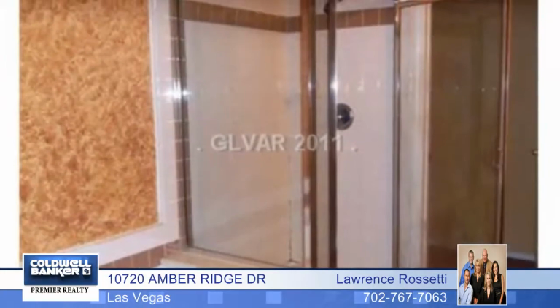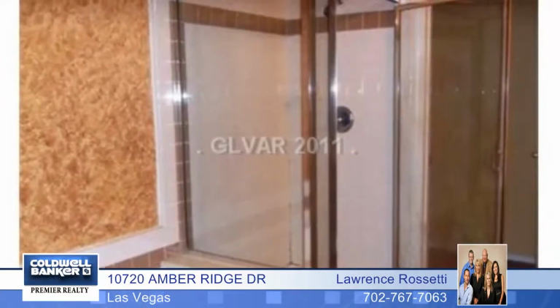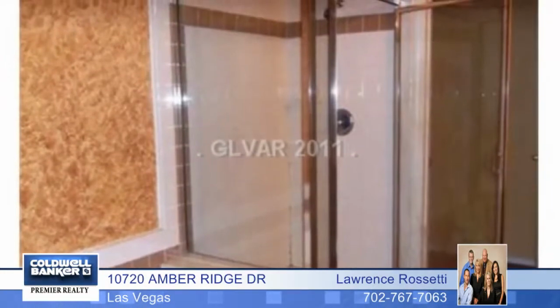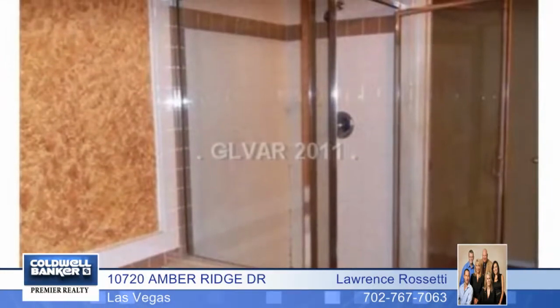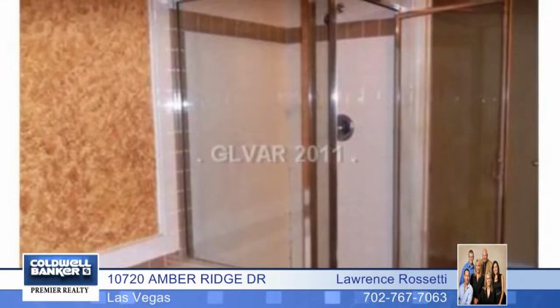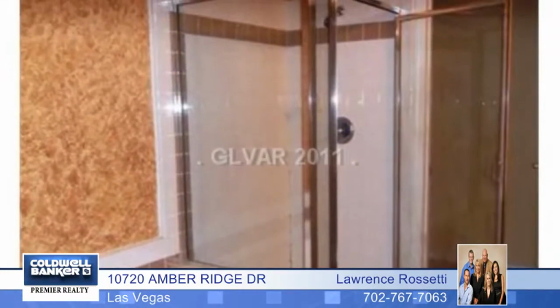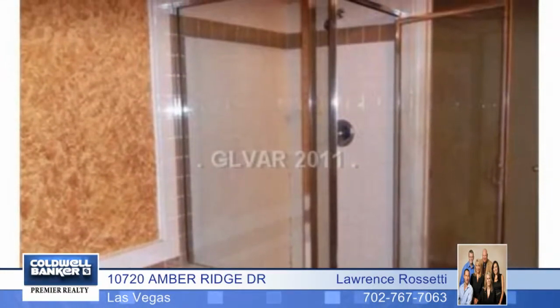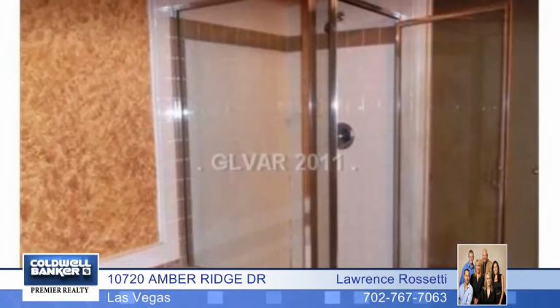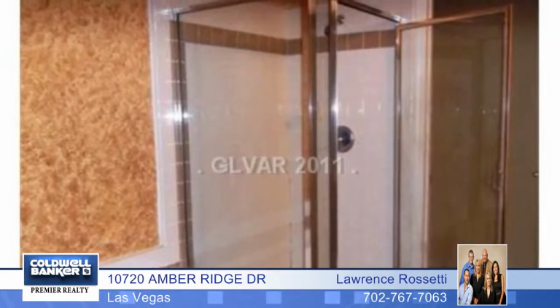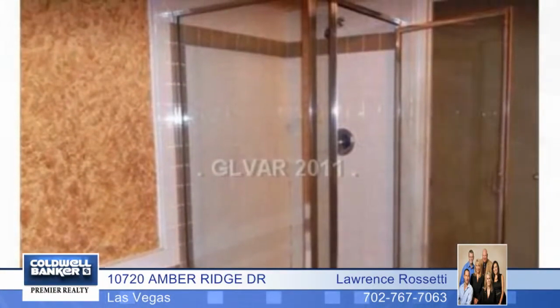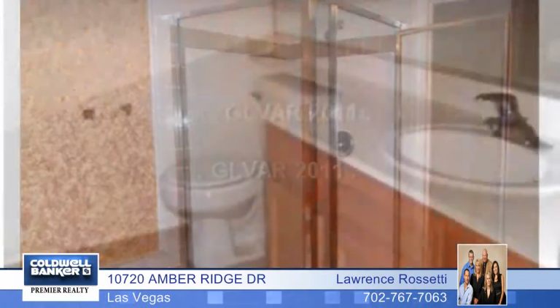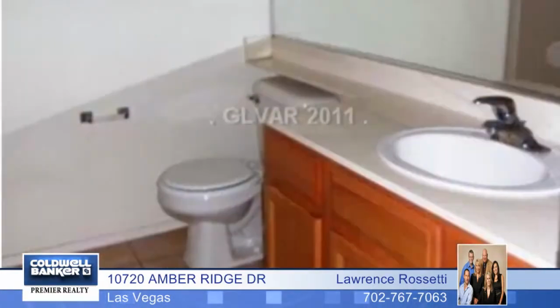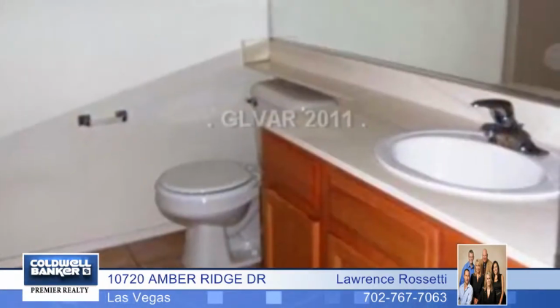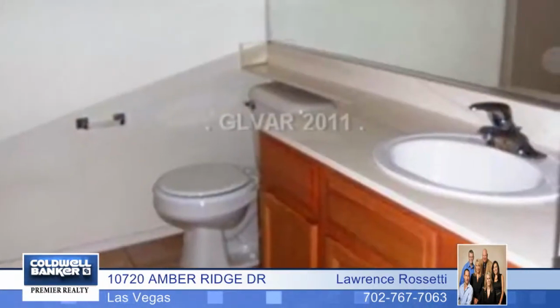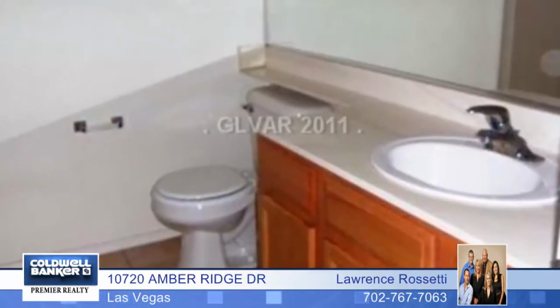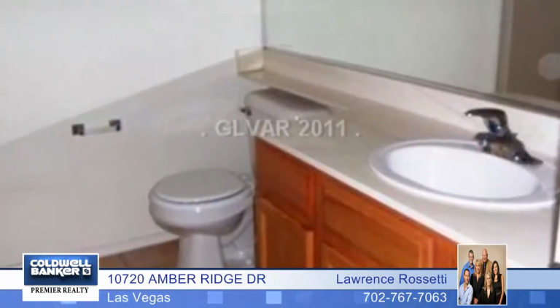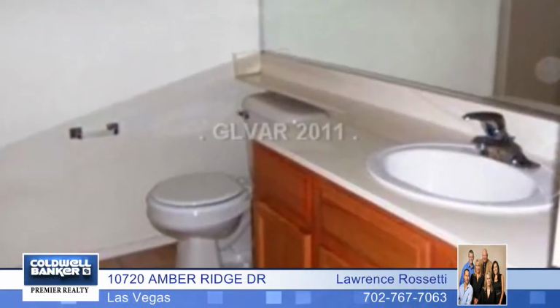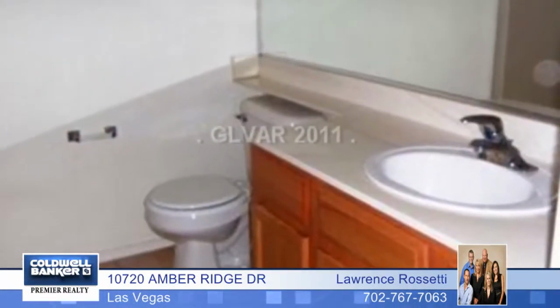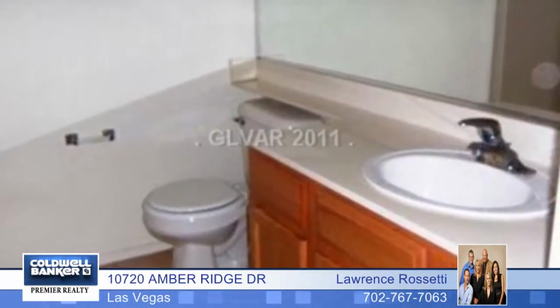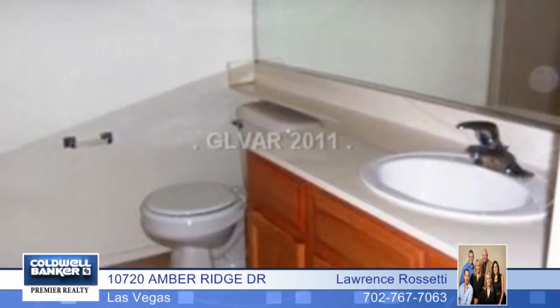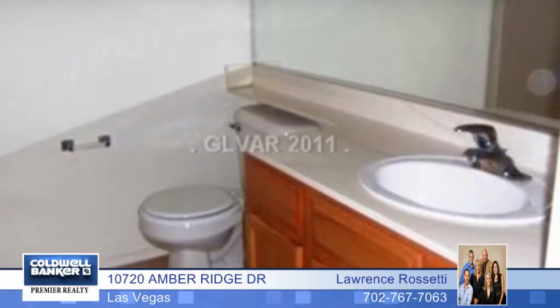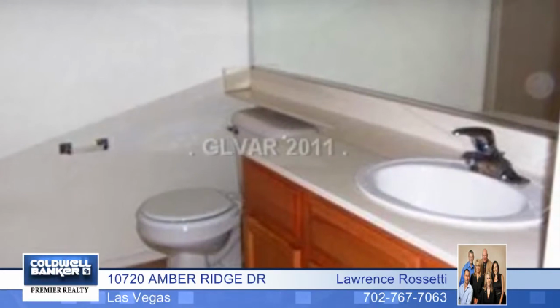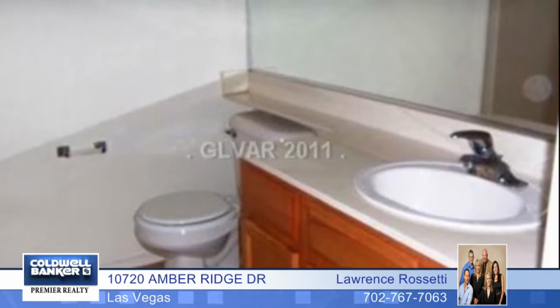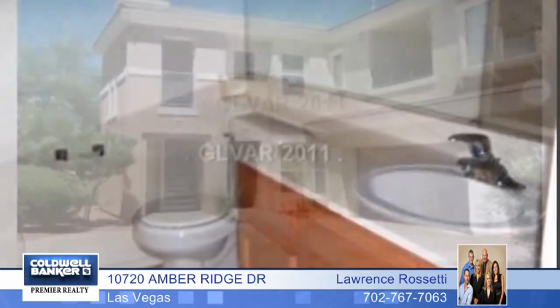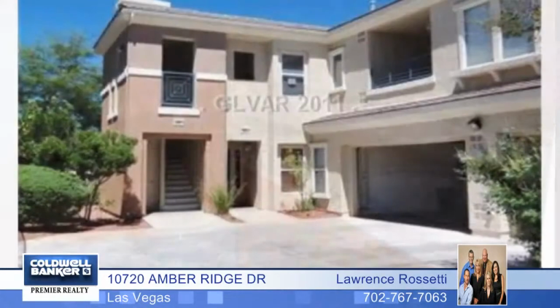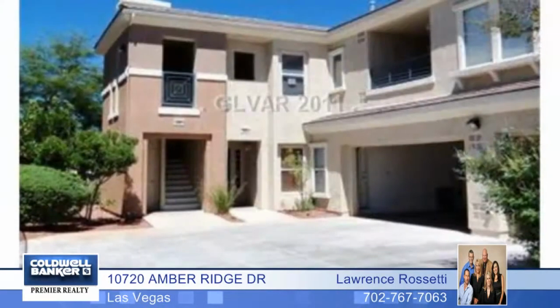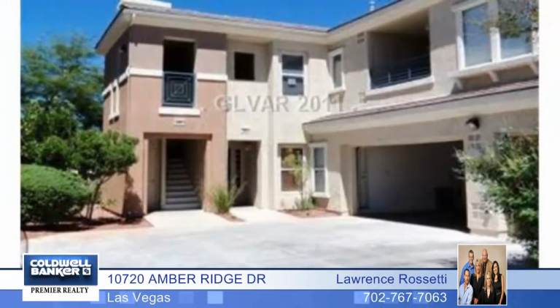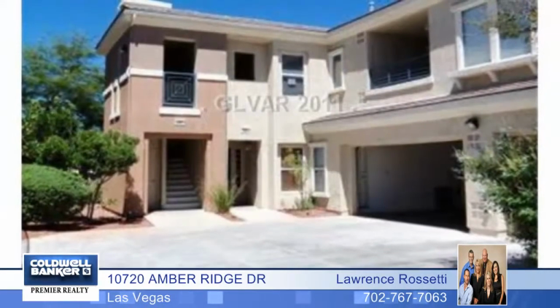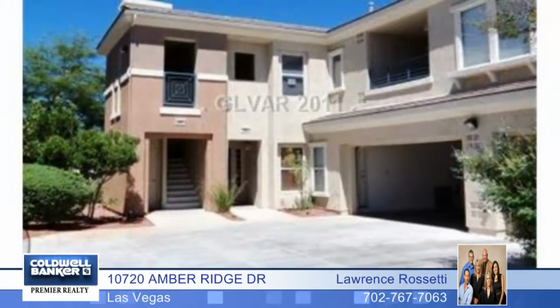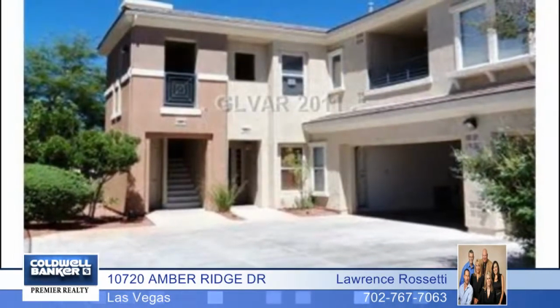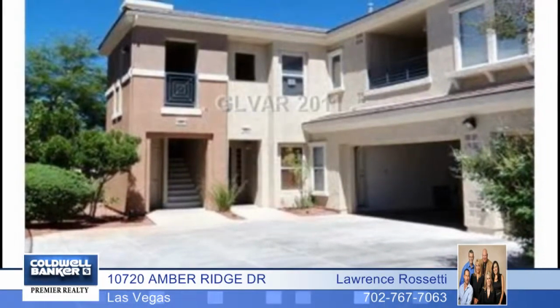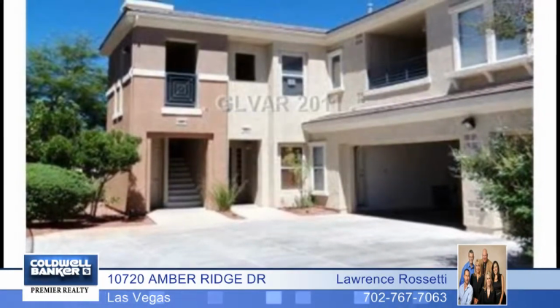Lawrence Rossetti says this unit is right across from the pool. And the community also features a spa, fitness center, and clubhouse.